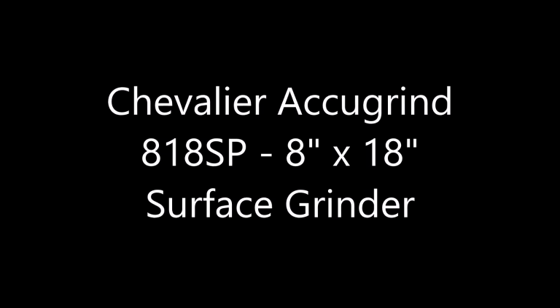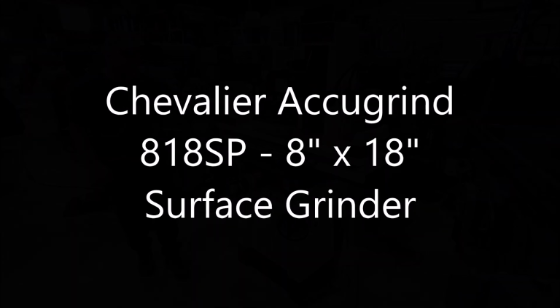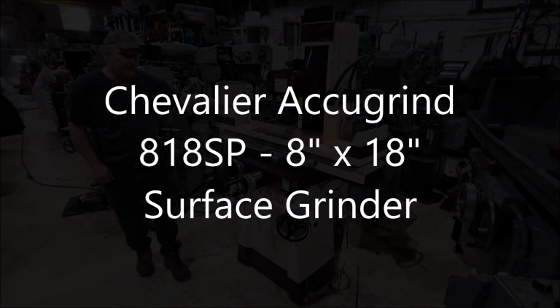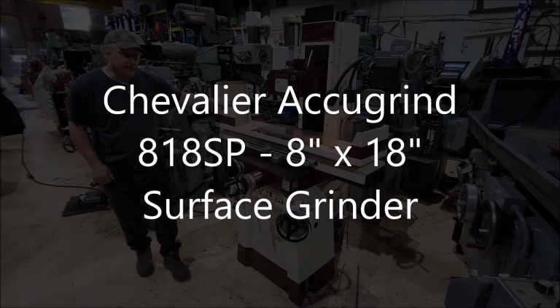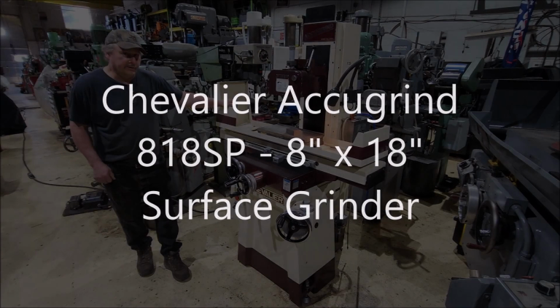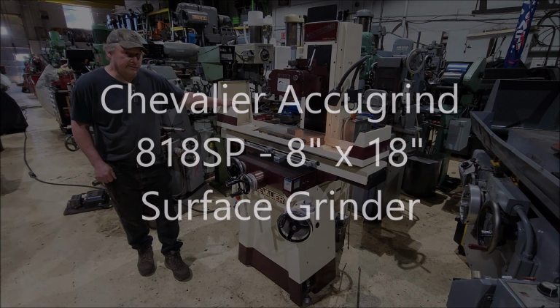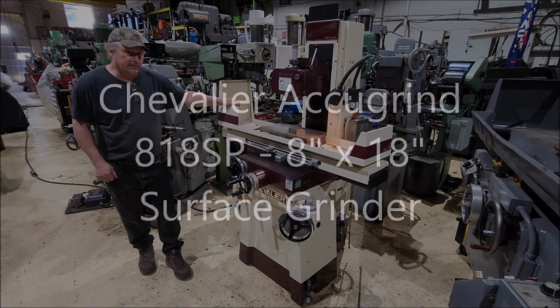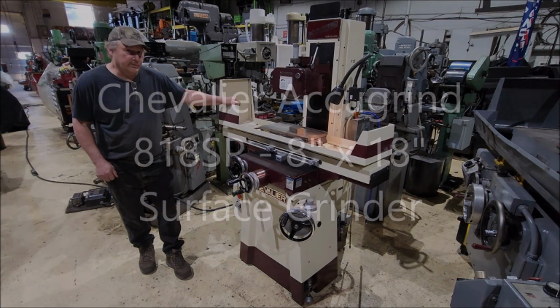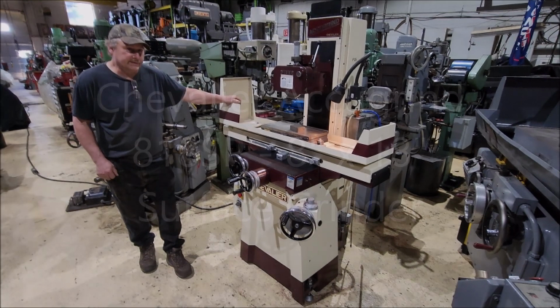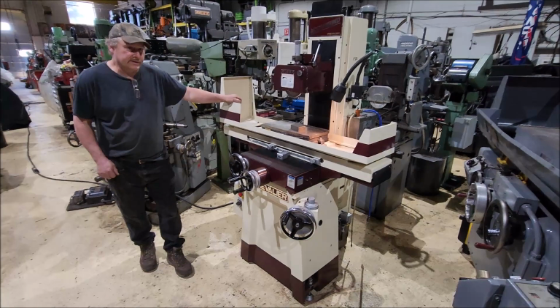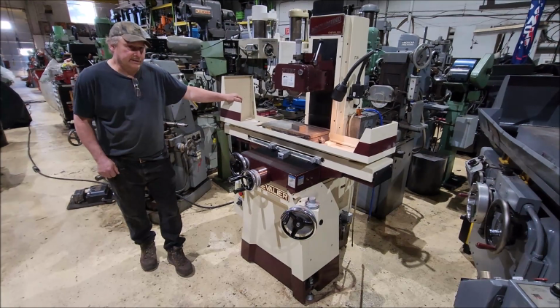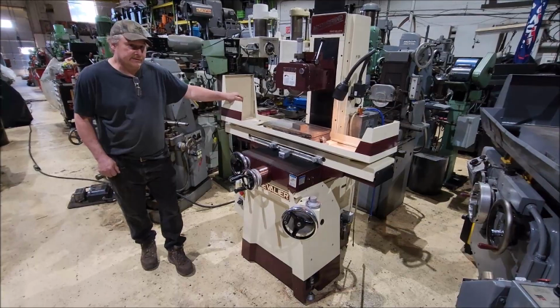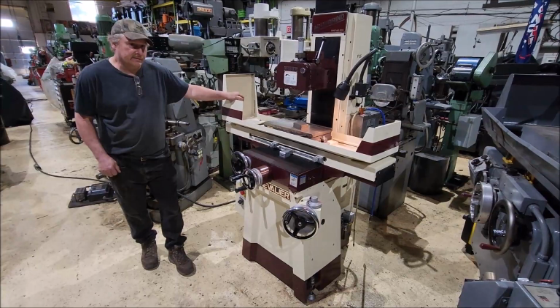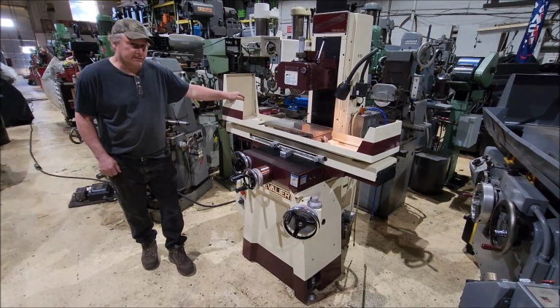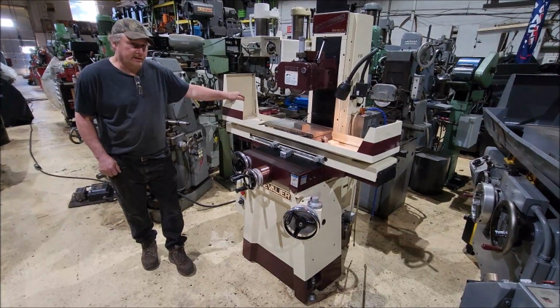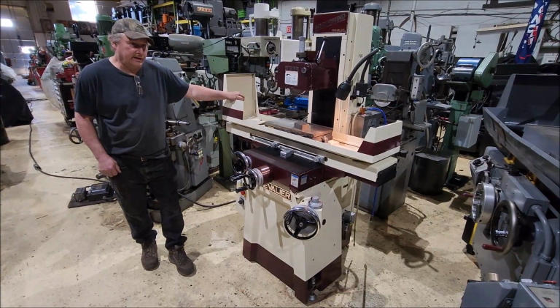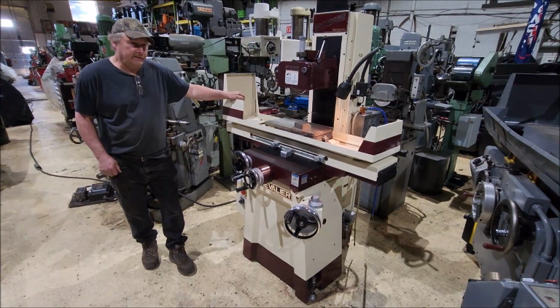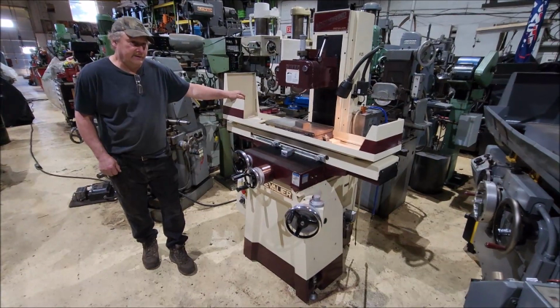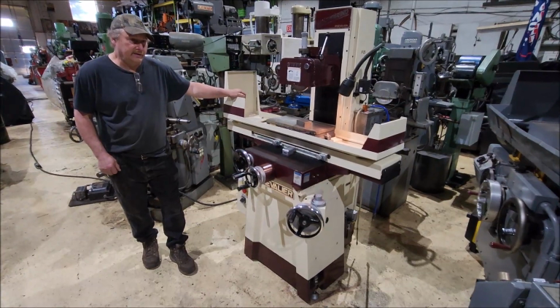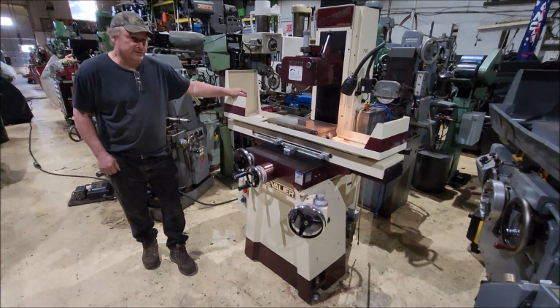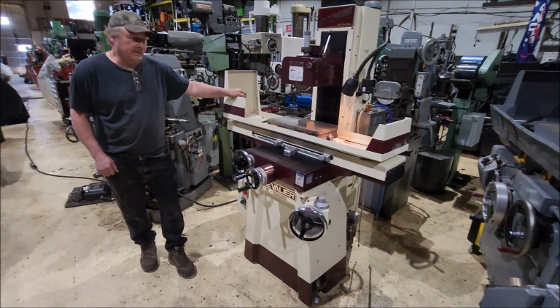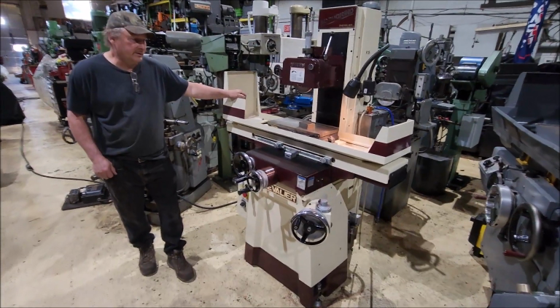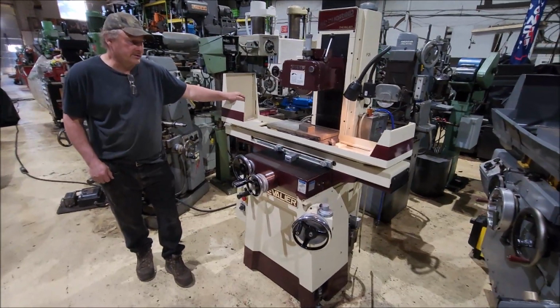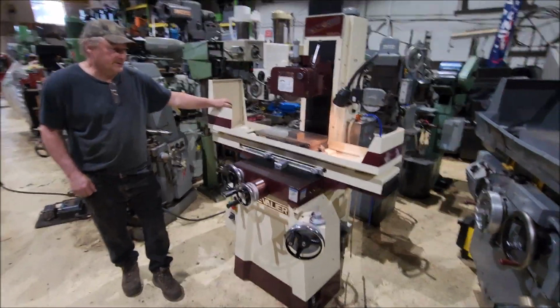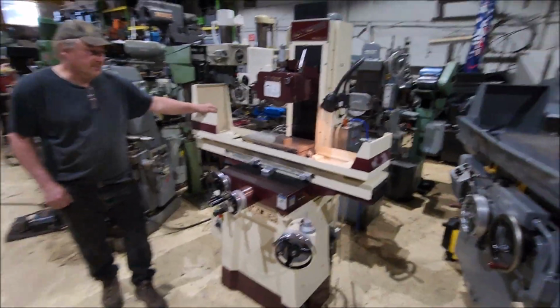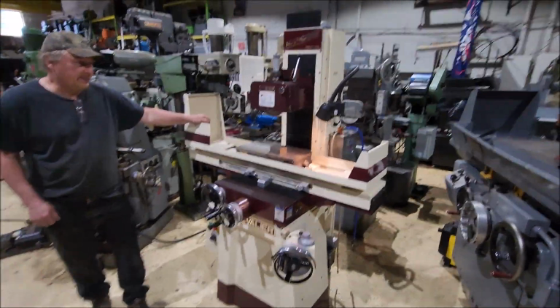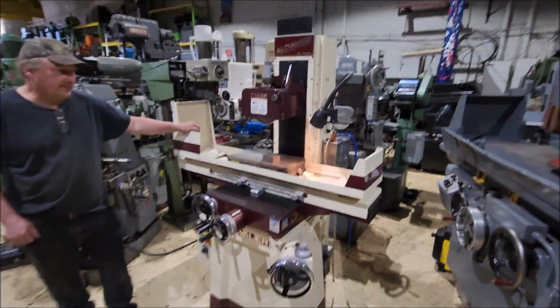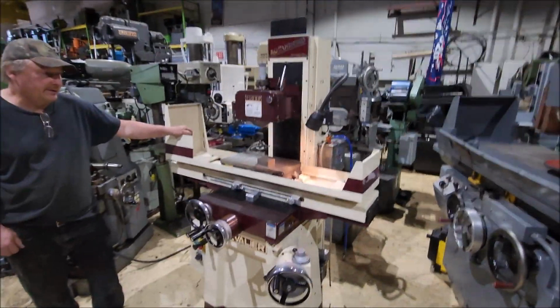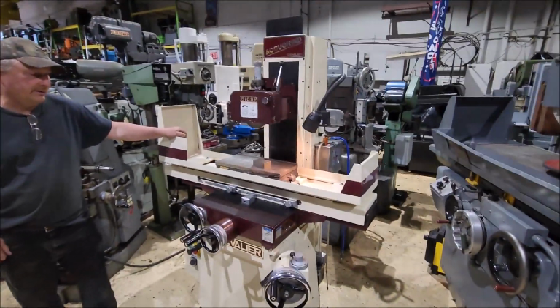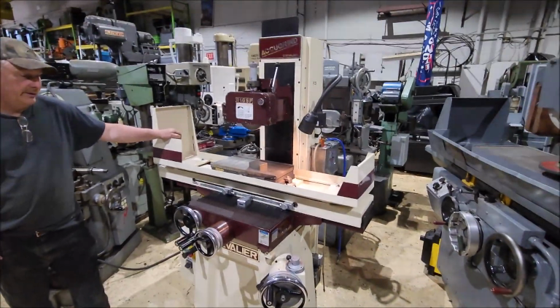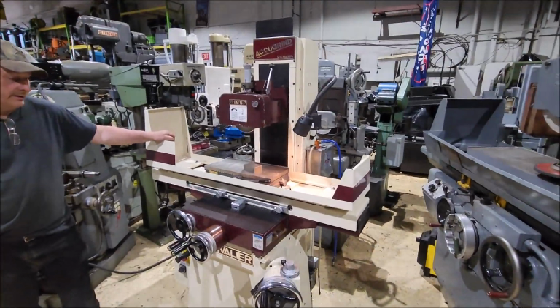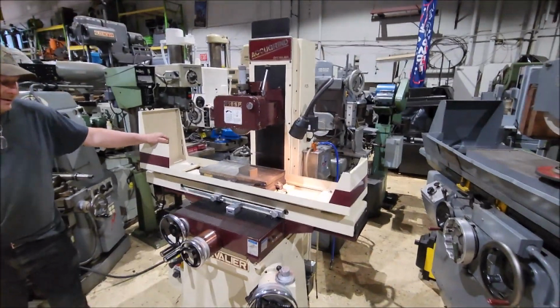Hi there. I'm Dan with Interplant Sales. I'm going to run an 818 Chevalier surface grinder for you today.